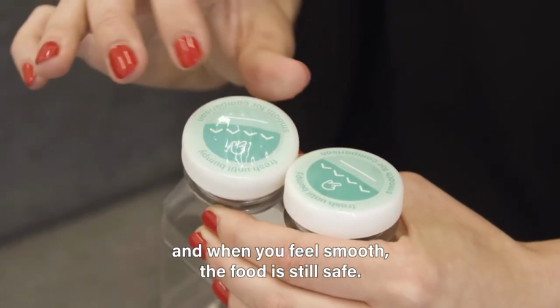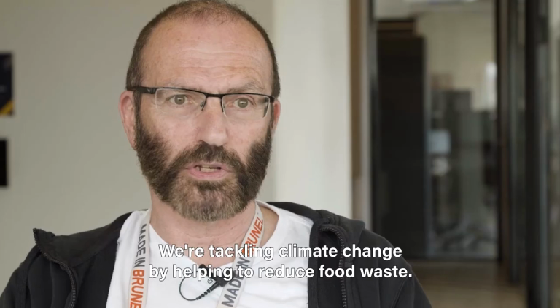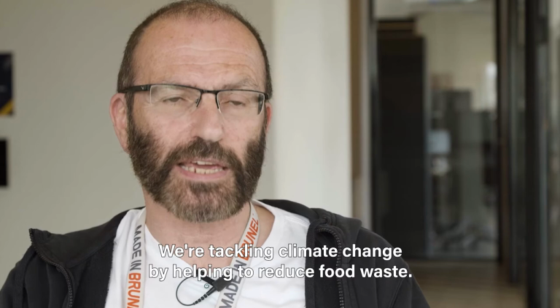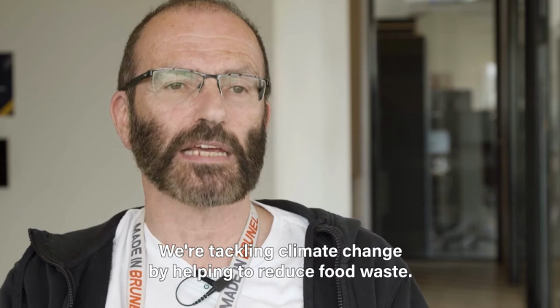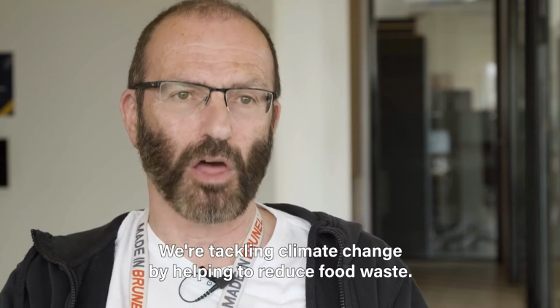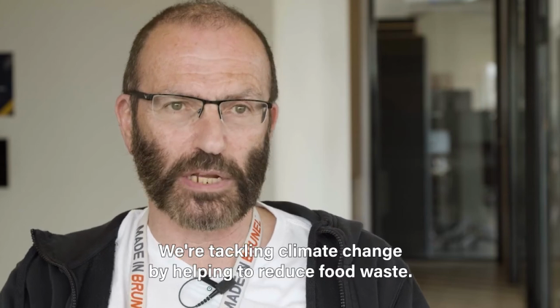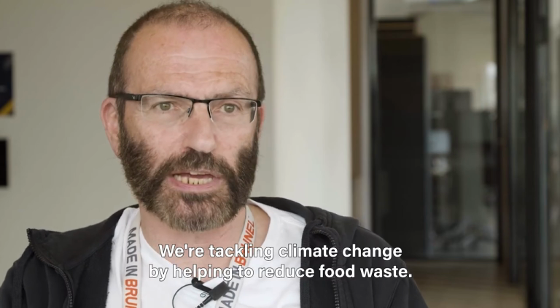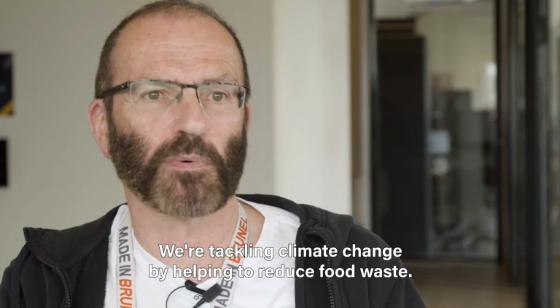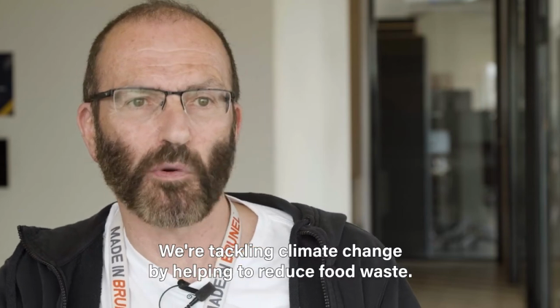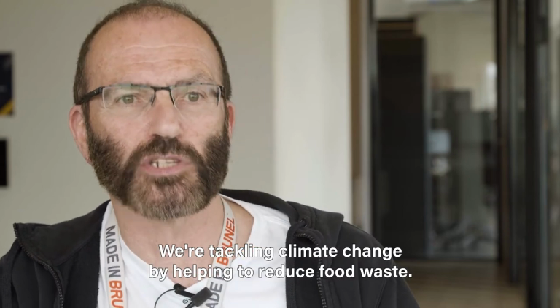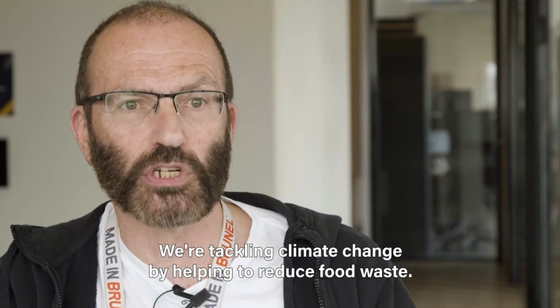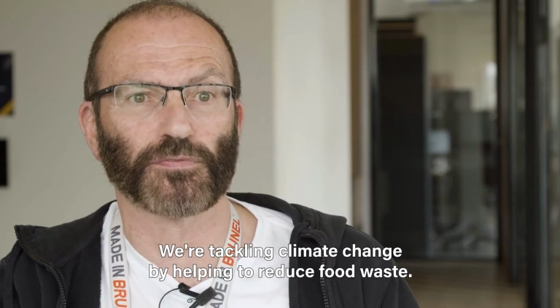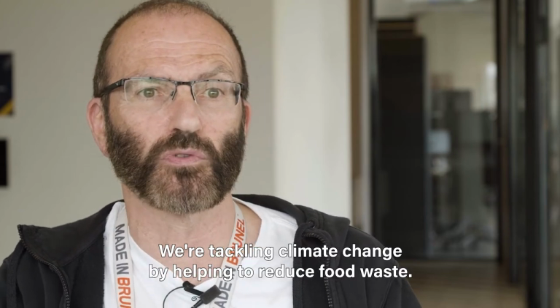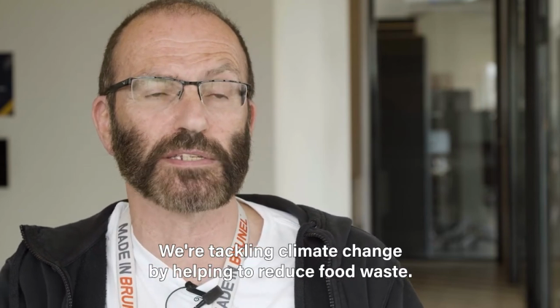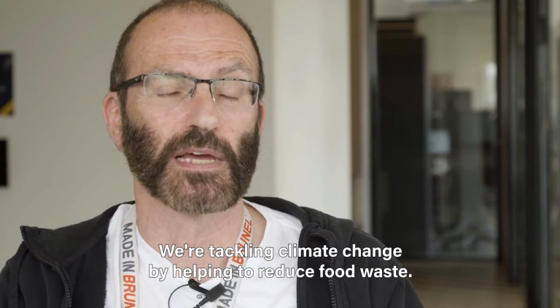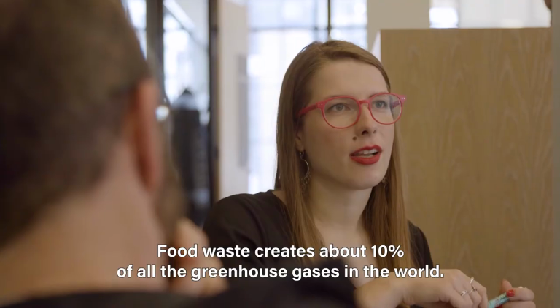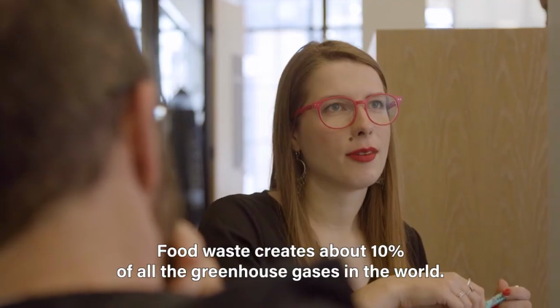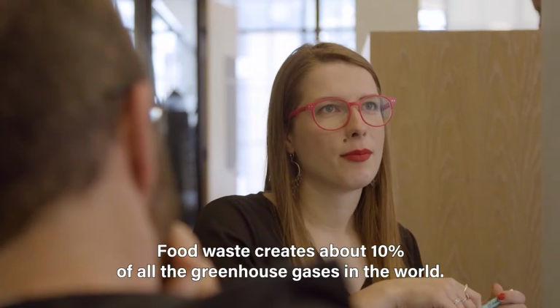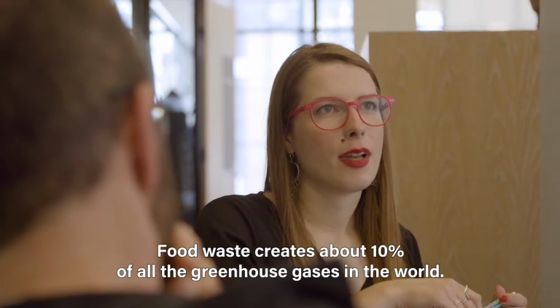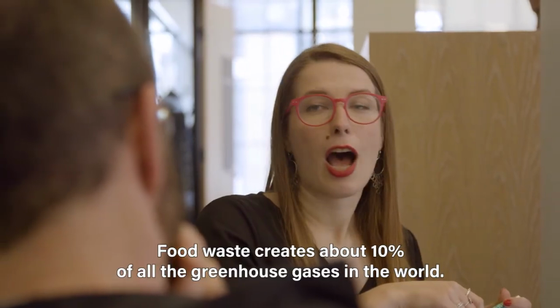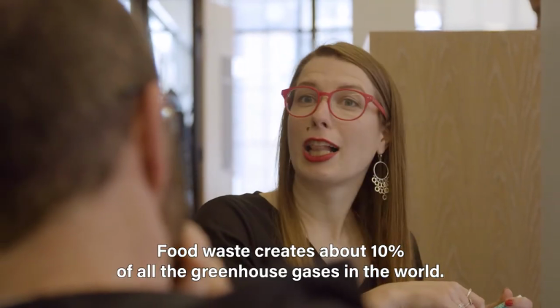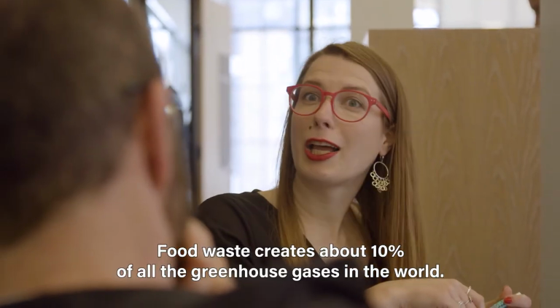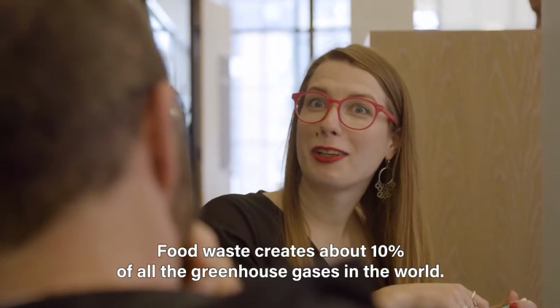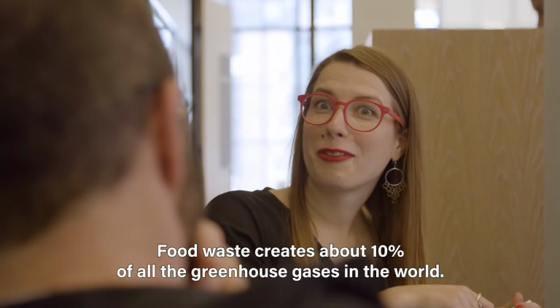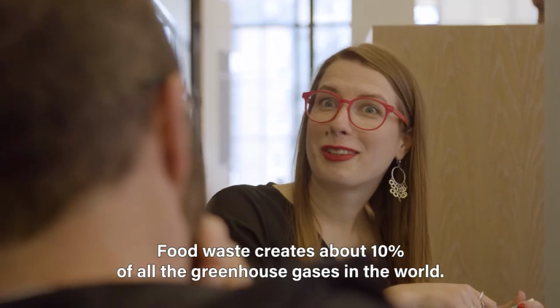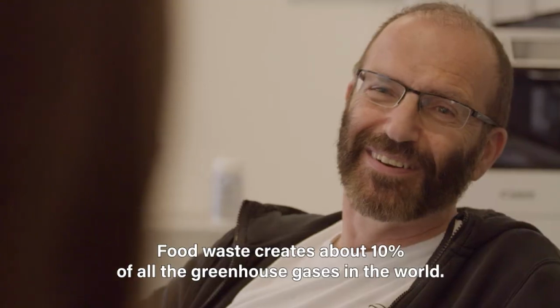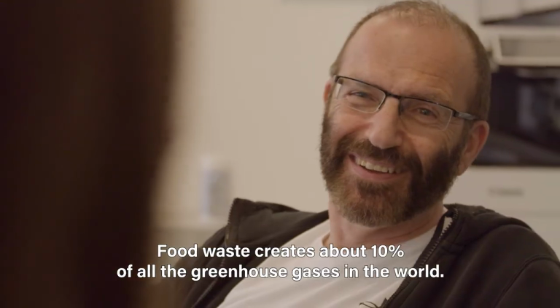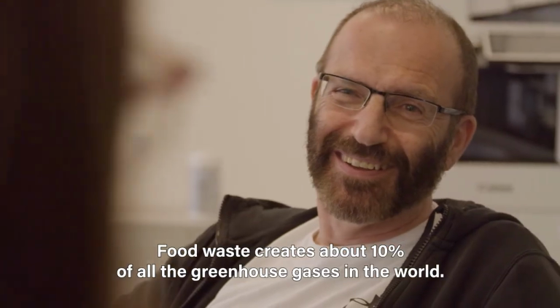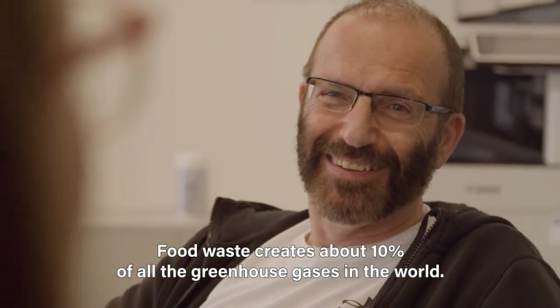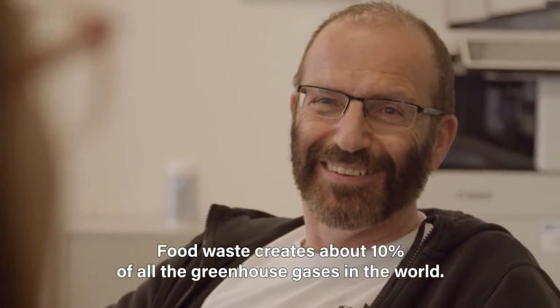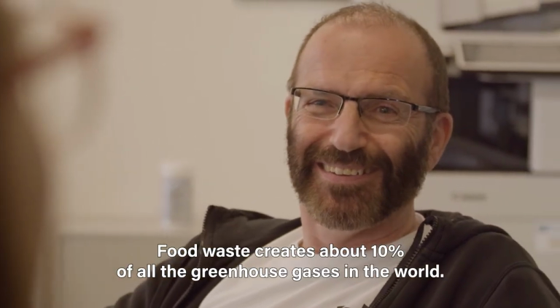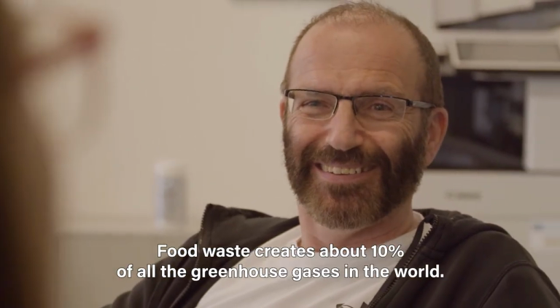We're attacking climate change by helping to reduce food waste. Food waste creates about 10% of all the greenhouse gases in the world.